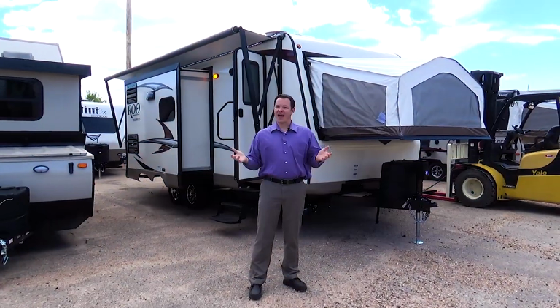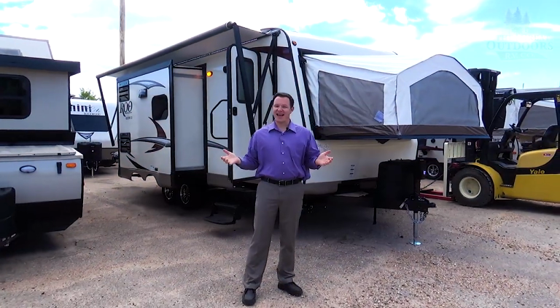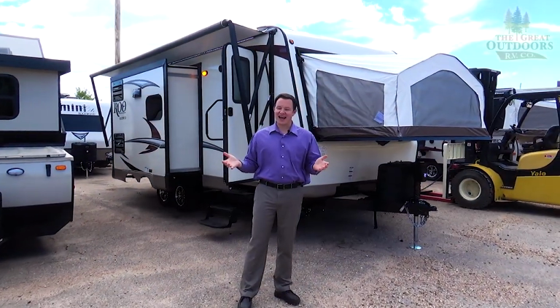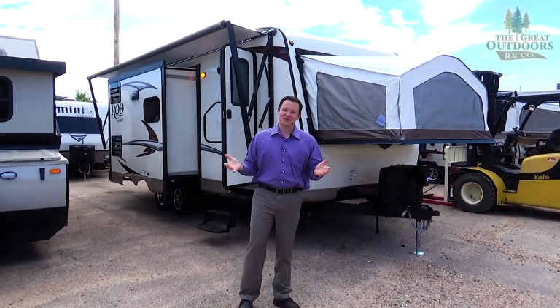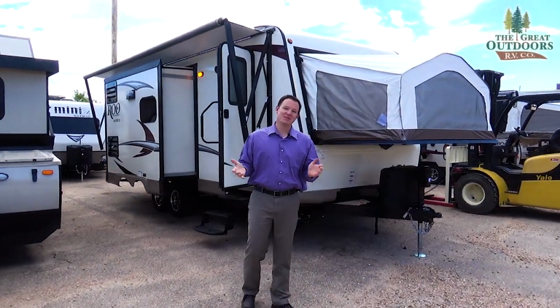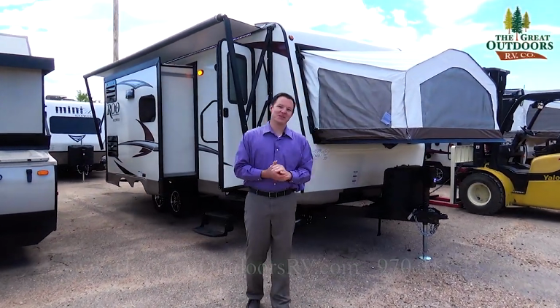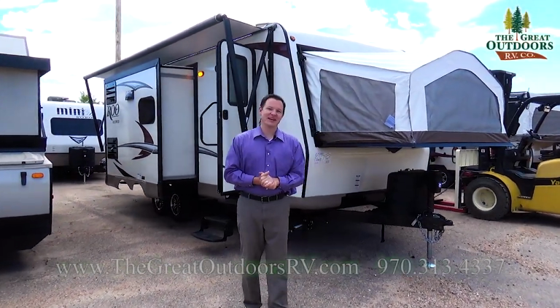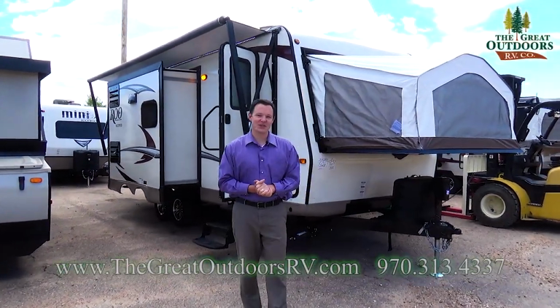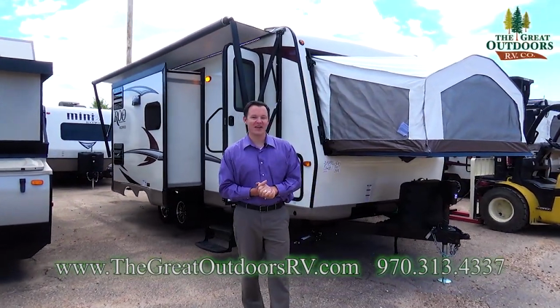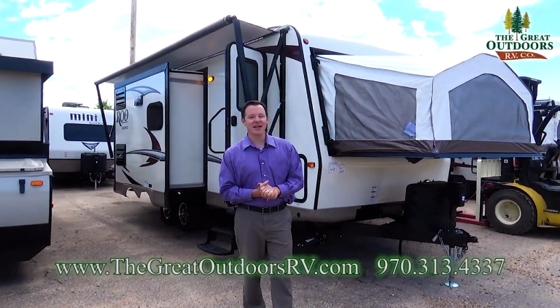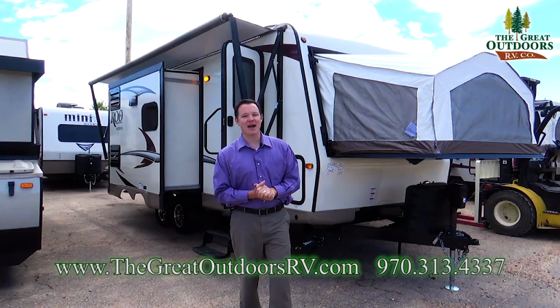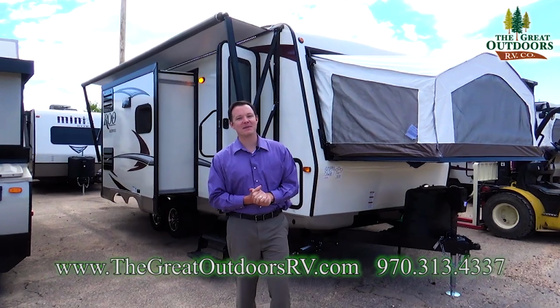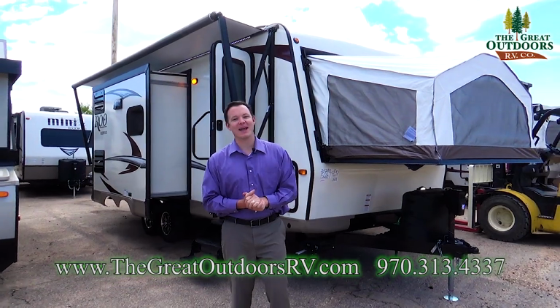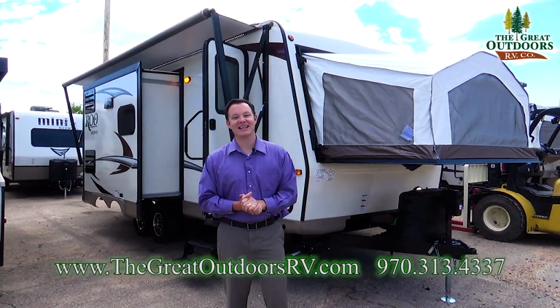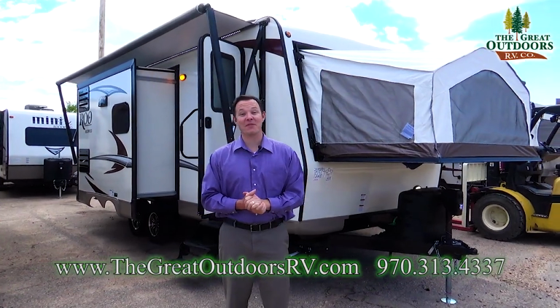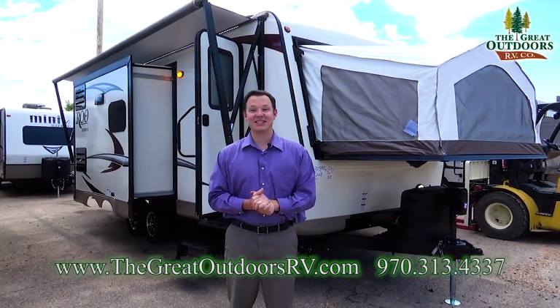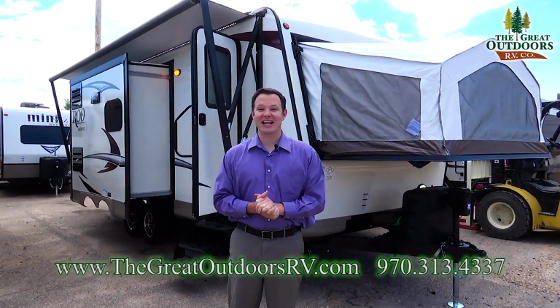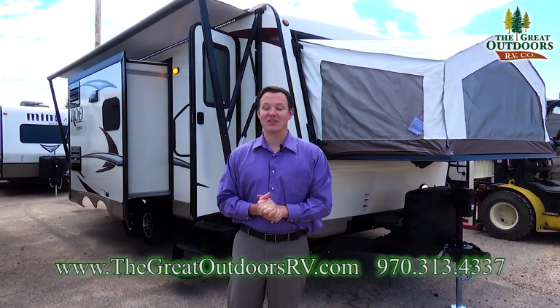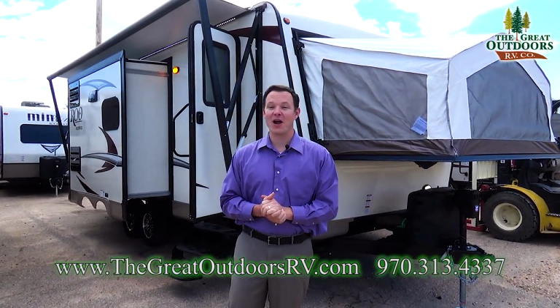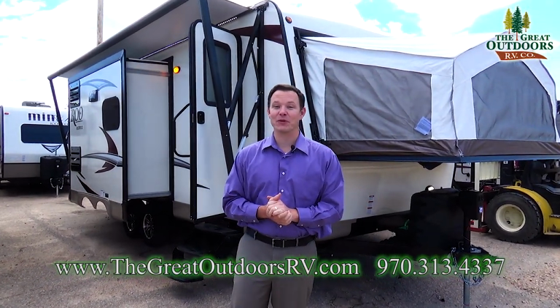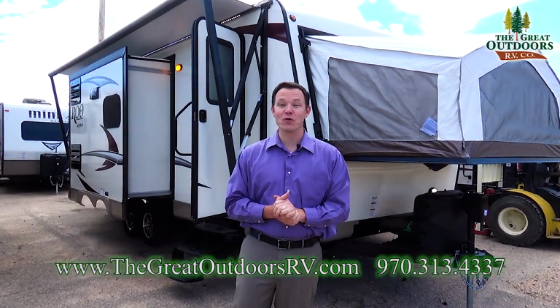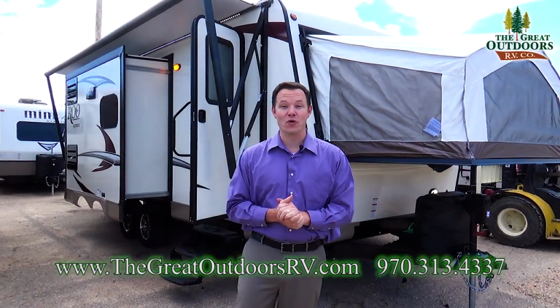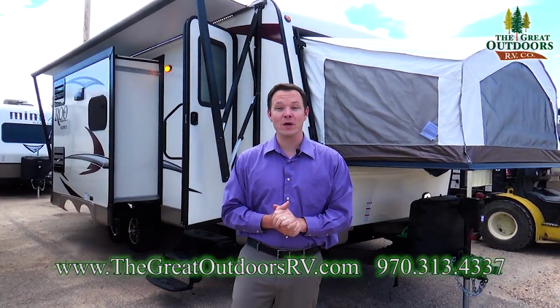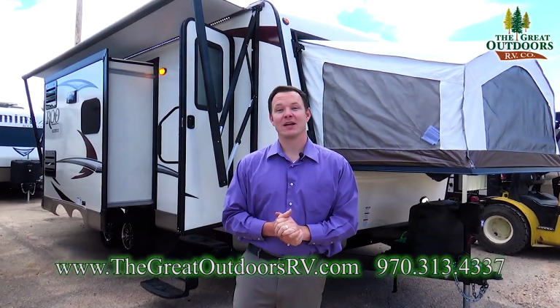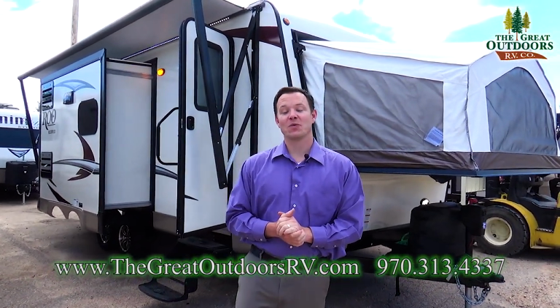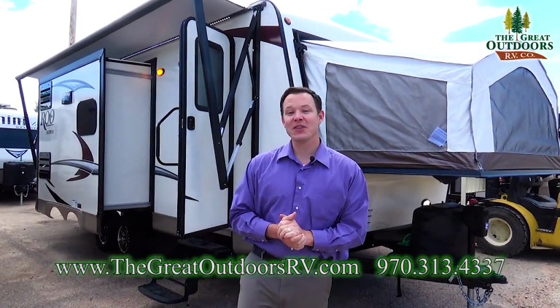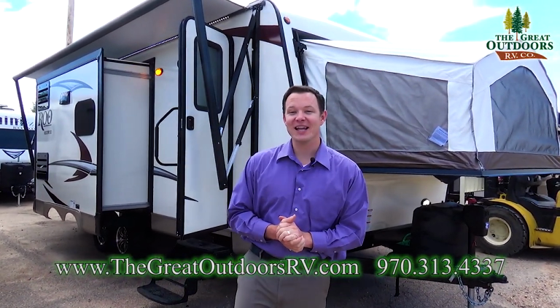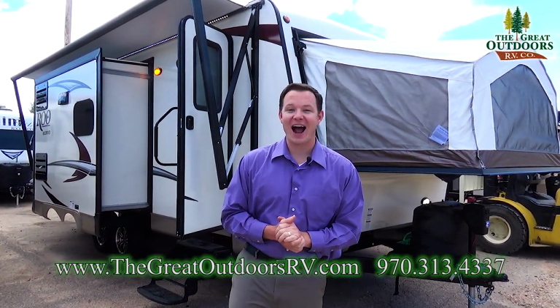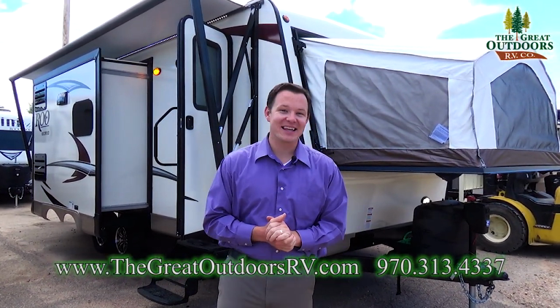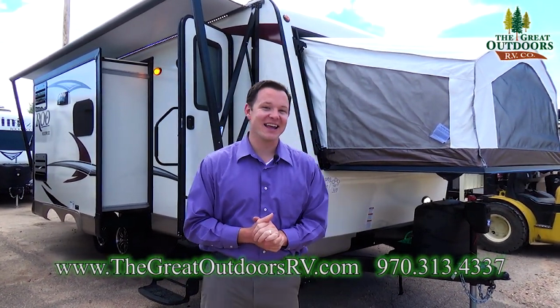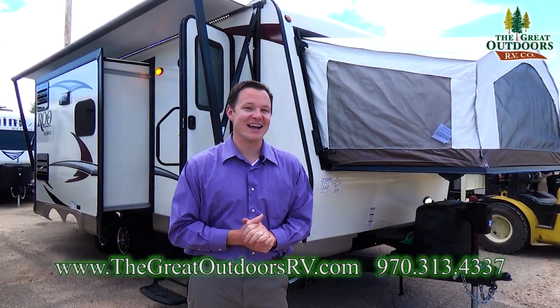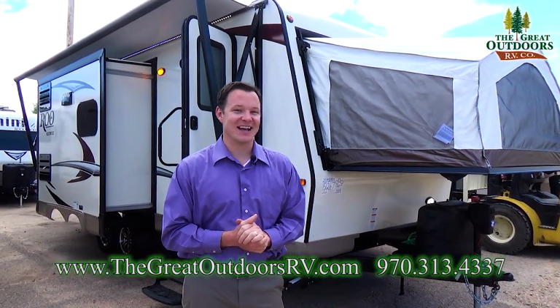Hey guys, welcome to The Great Outdoors RV. My name is Mate and today we're going to check out the Rockwood Roo 23IKSS.